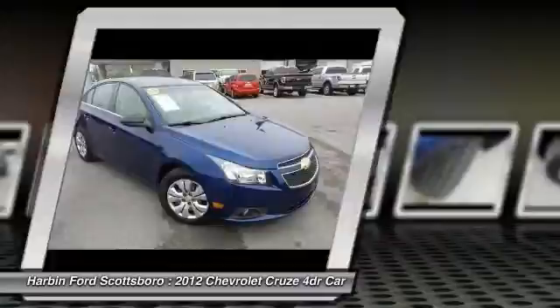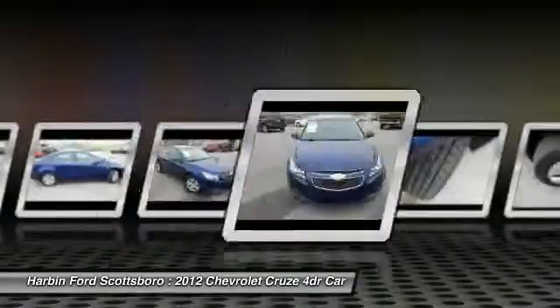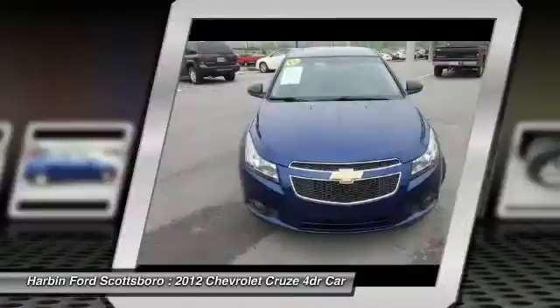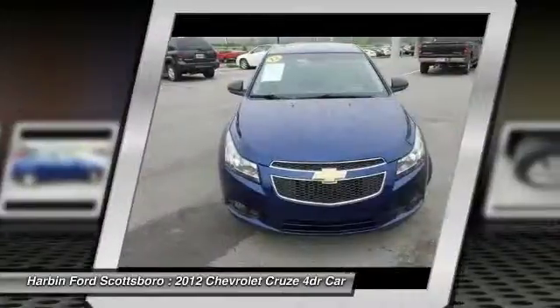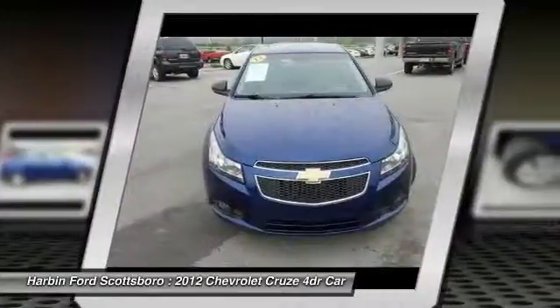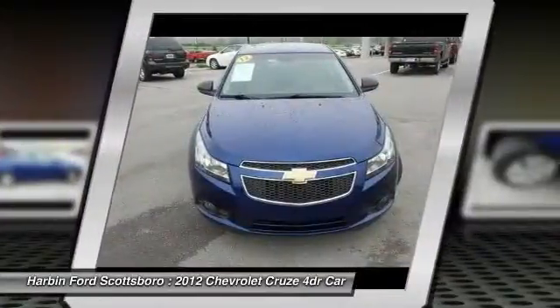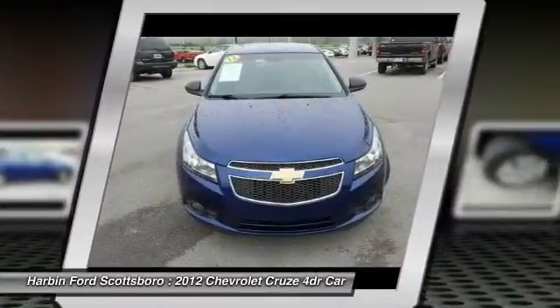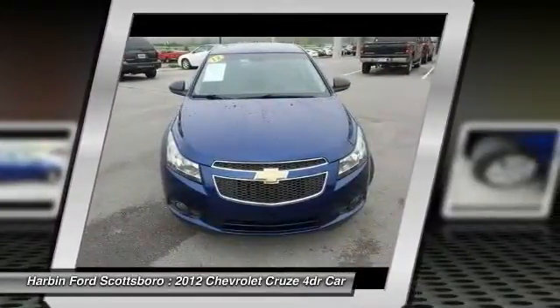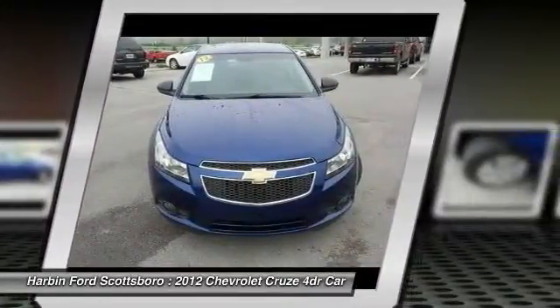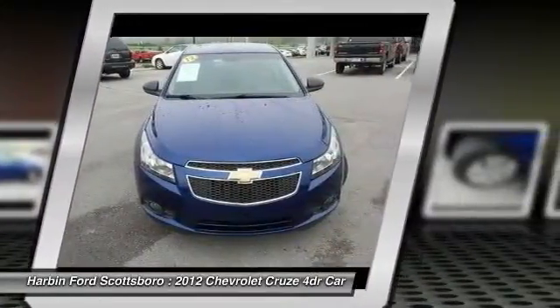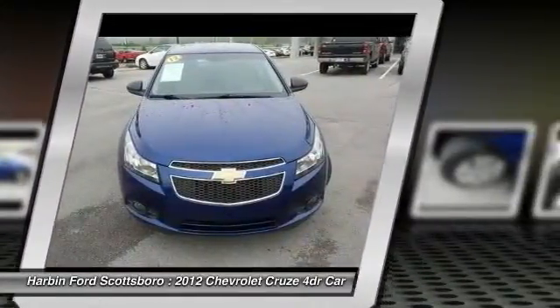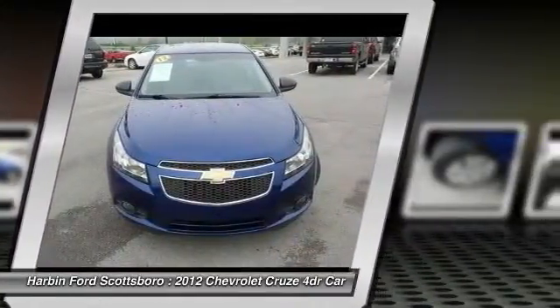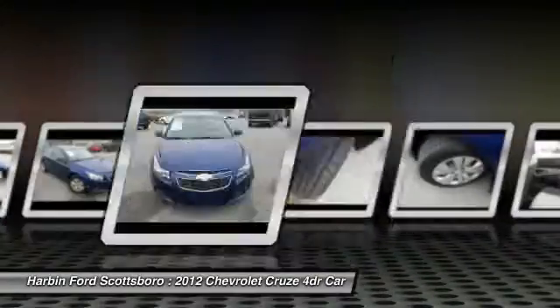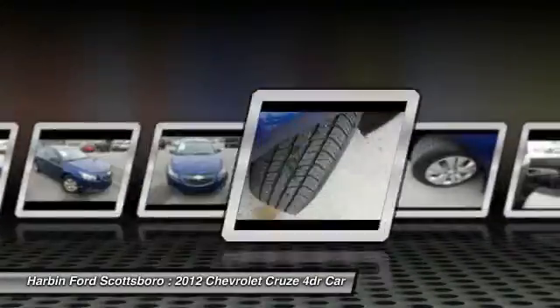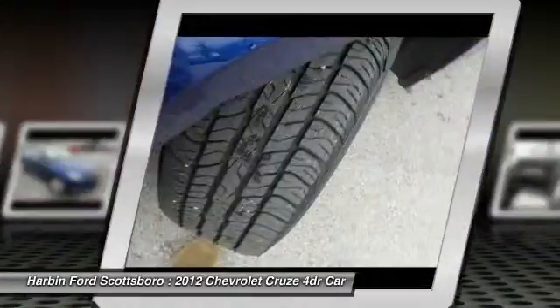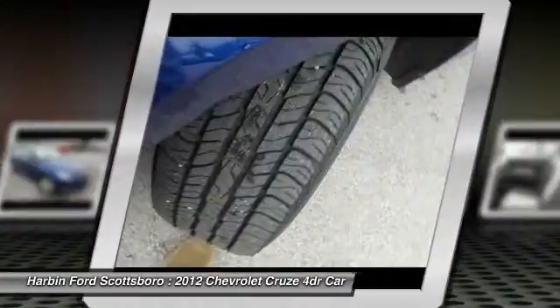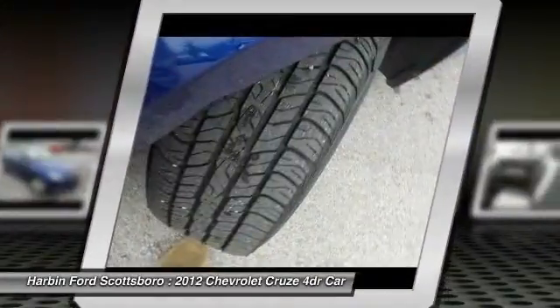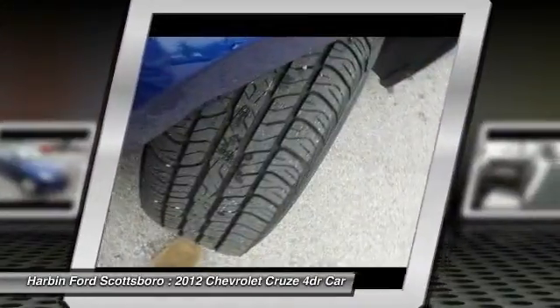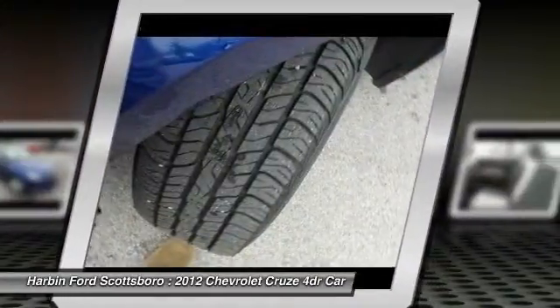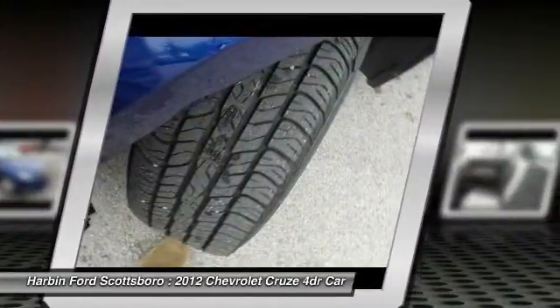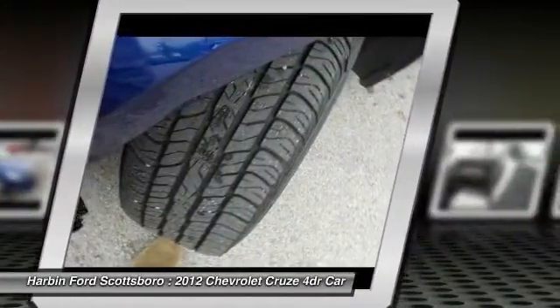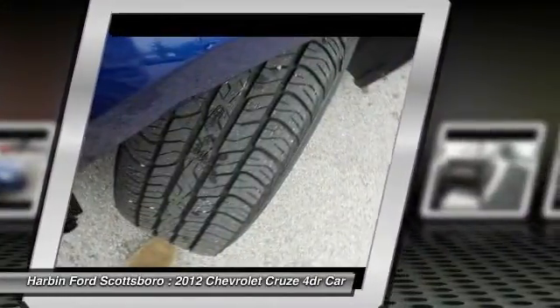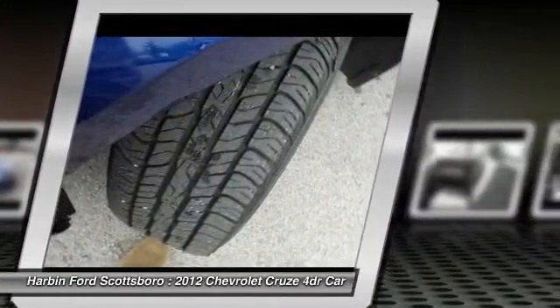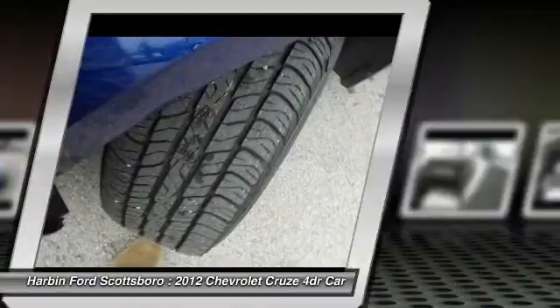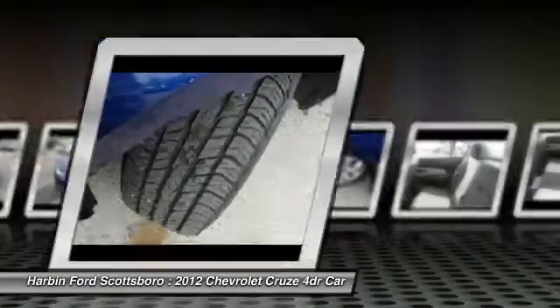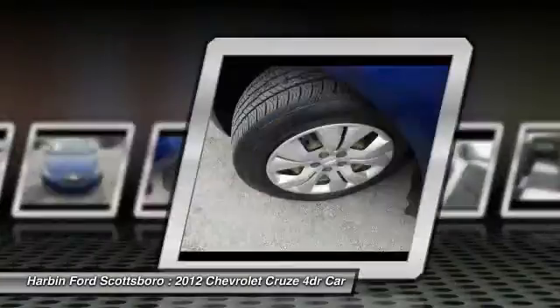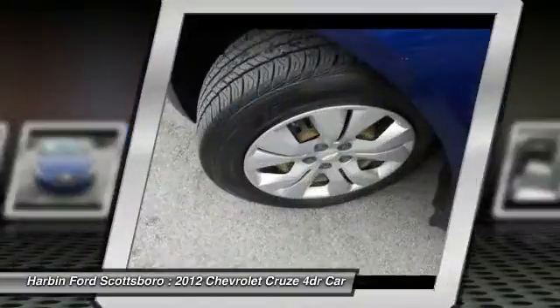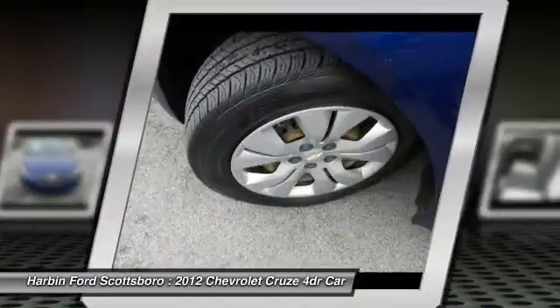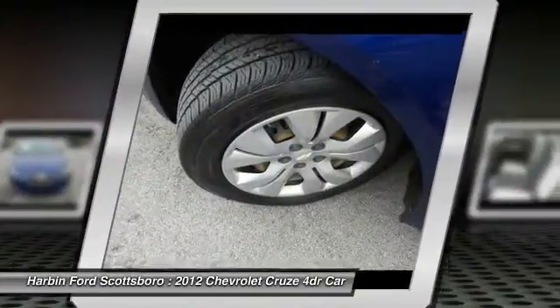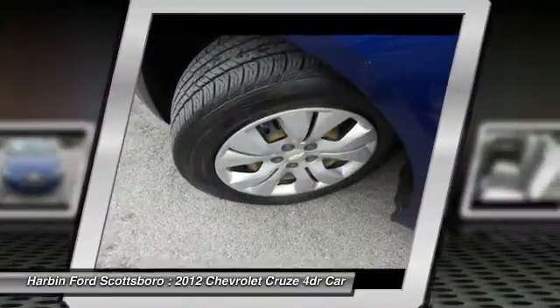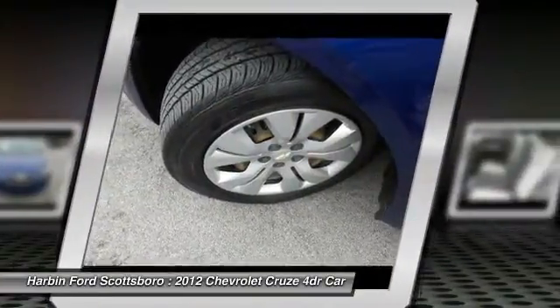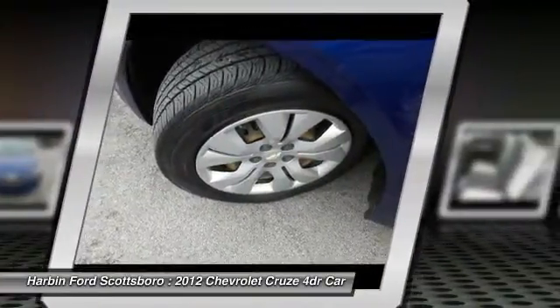Rear window defroster, CD player, power windows, security system, electronic stability control.